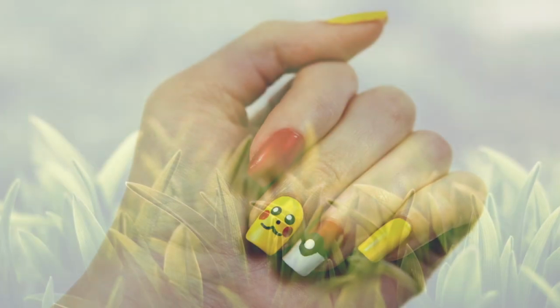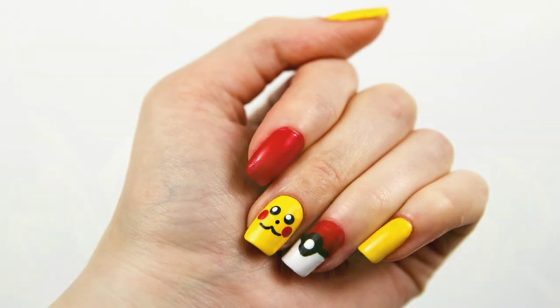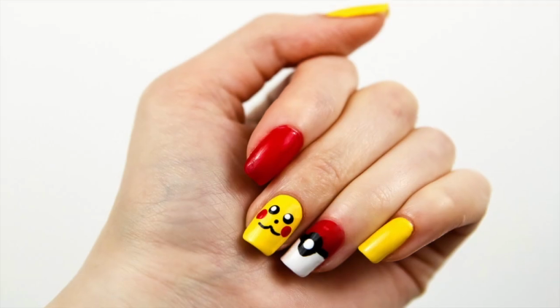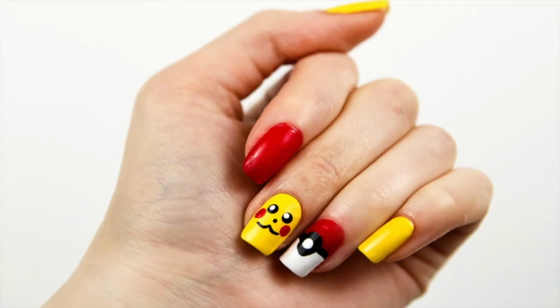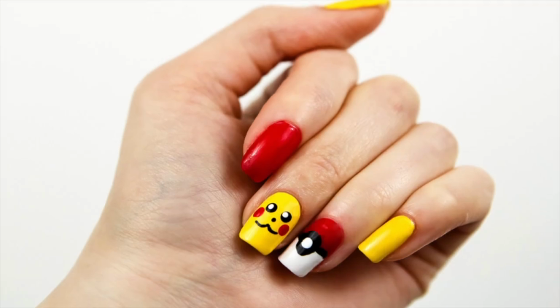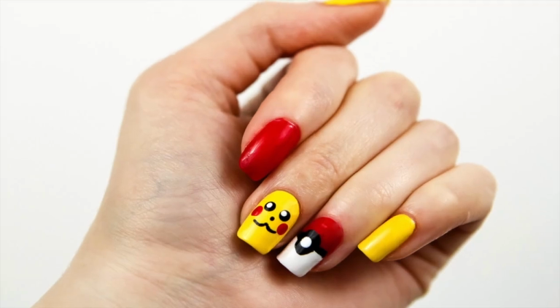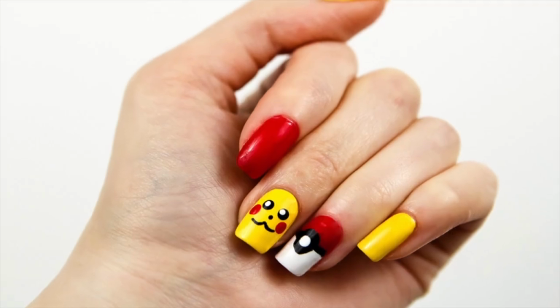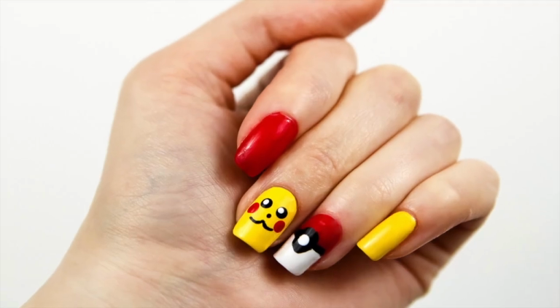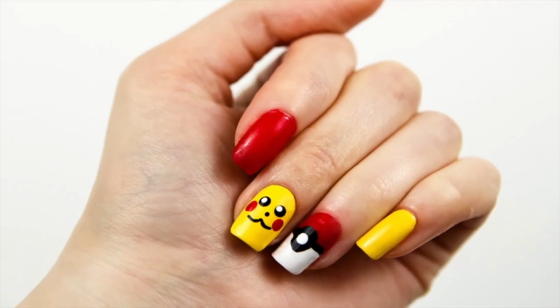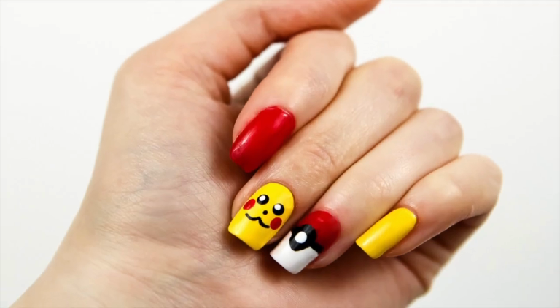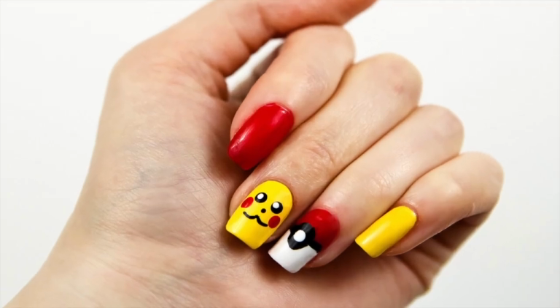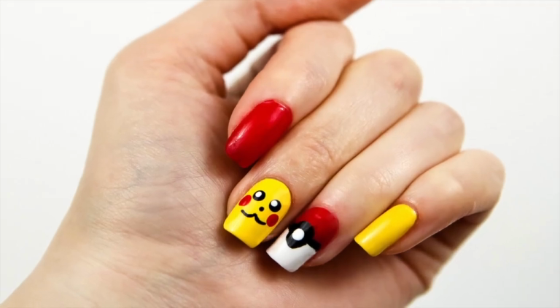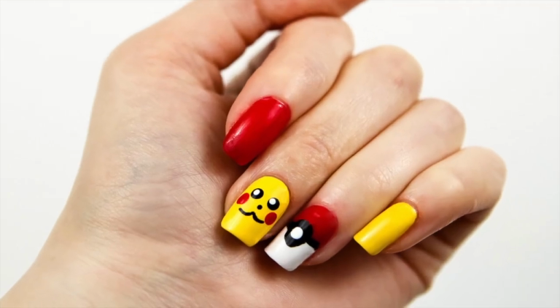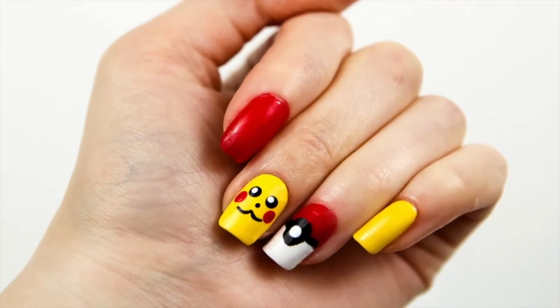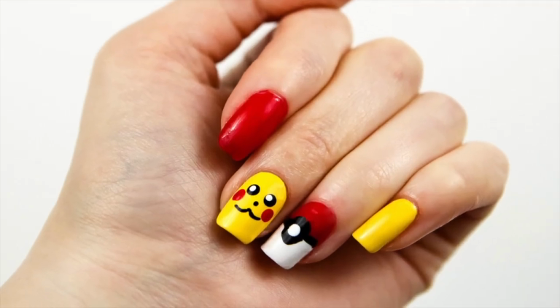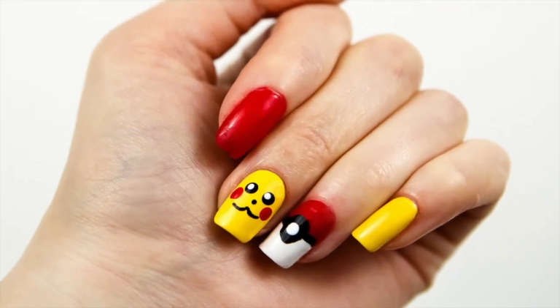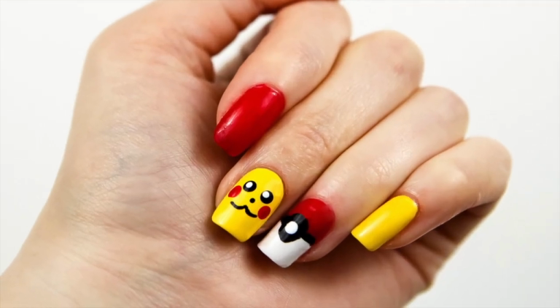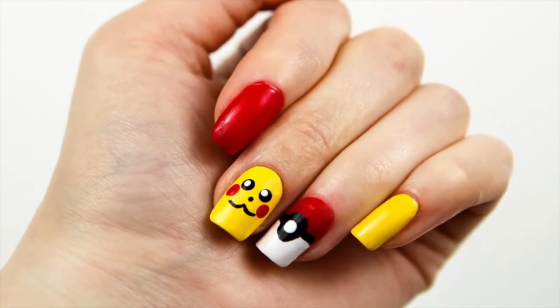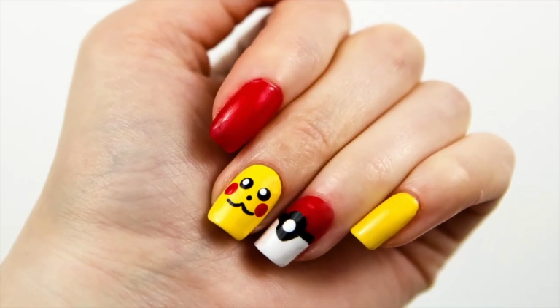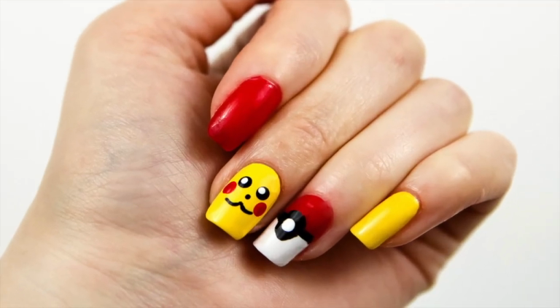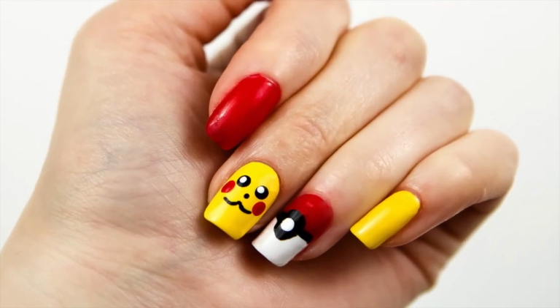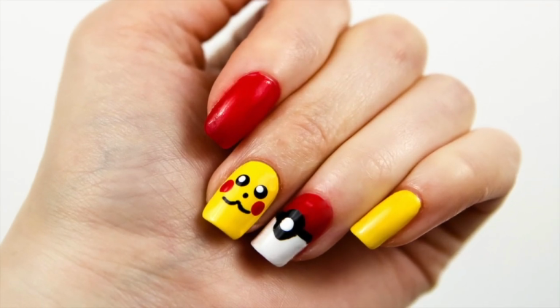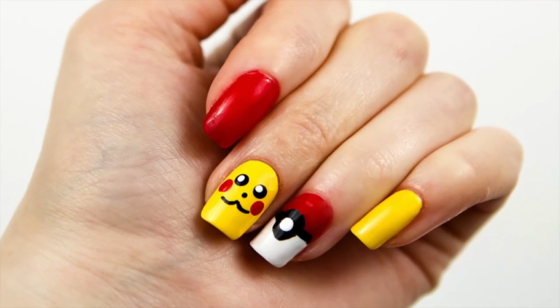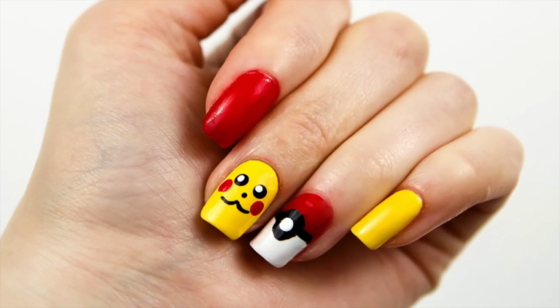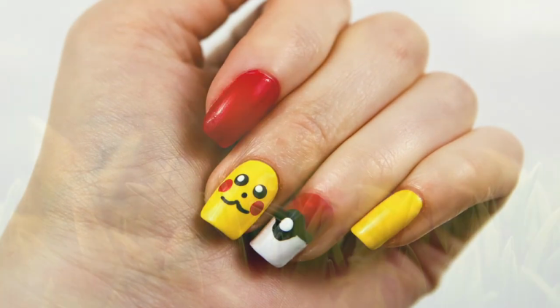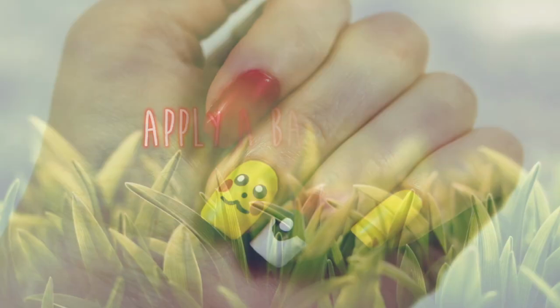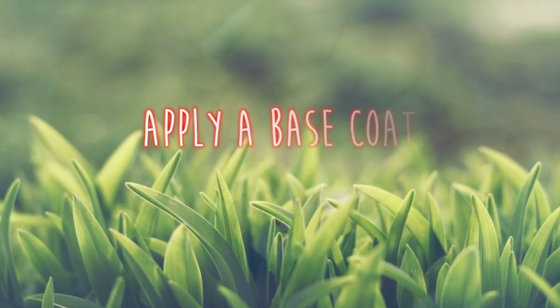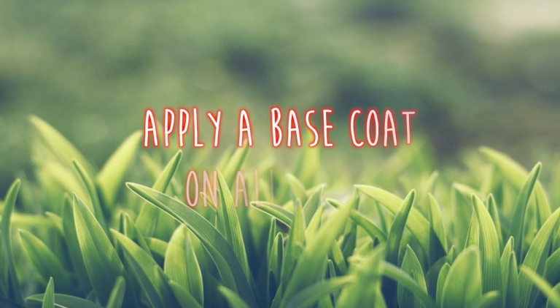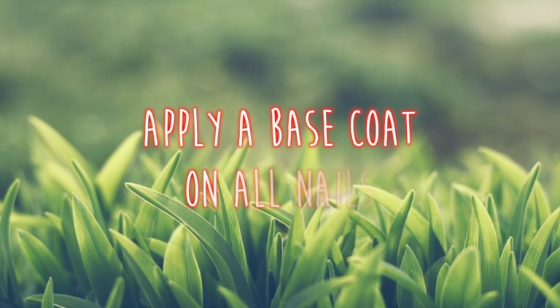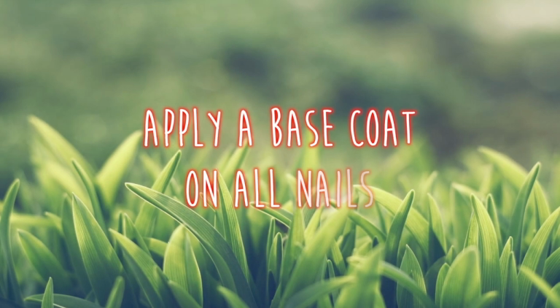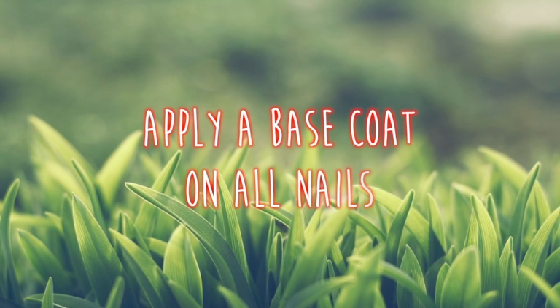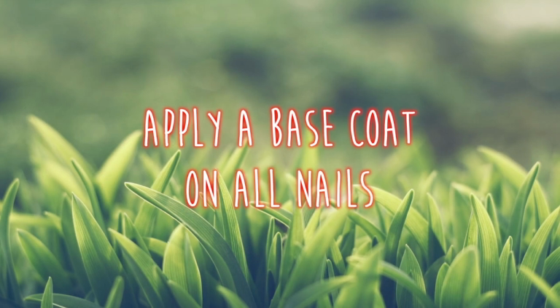Hi guys! We're here with our Pokémon tutorial today! I hope you enjoy it!